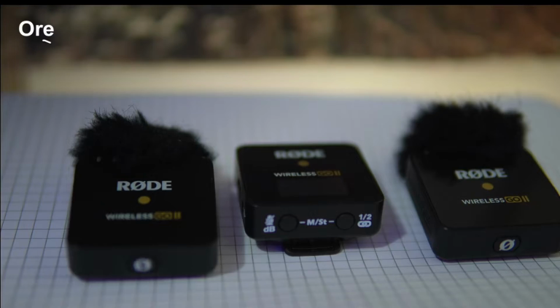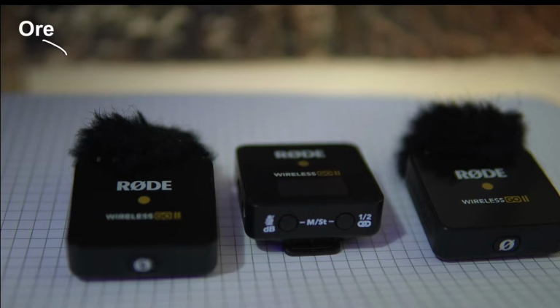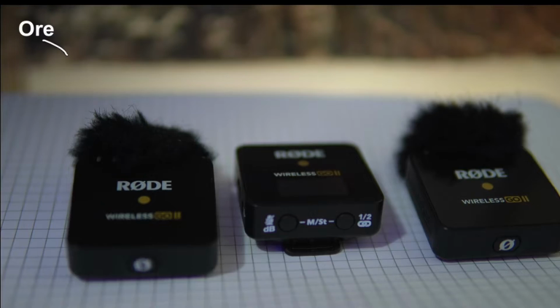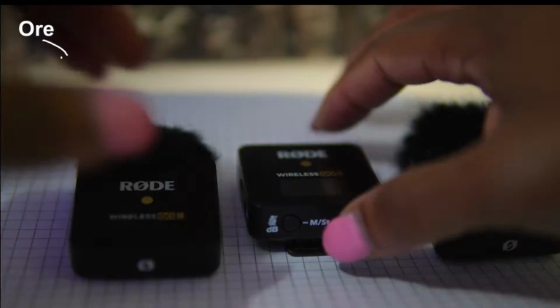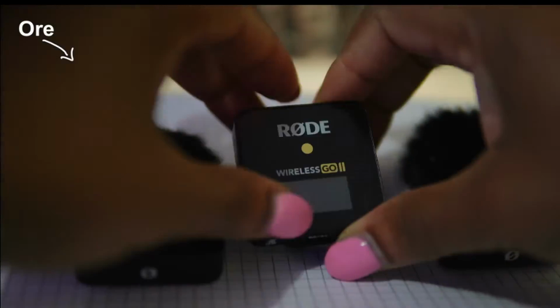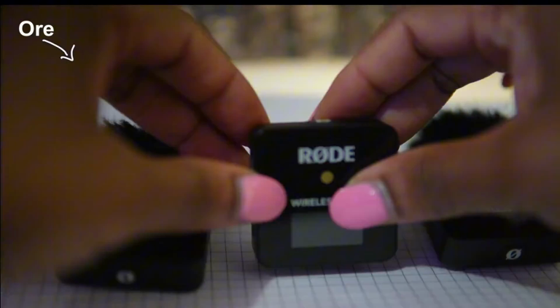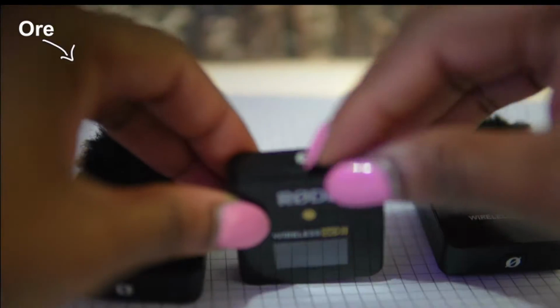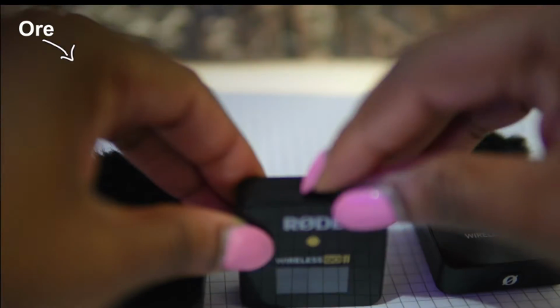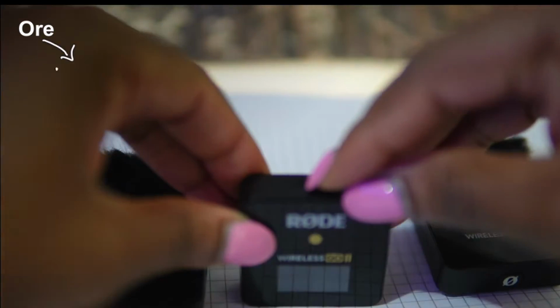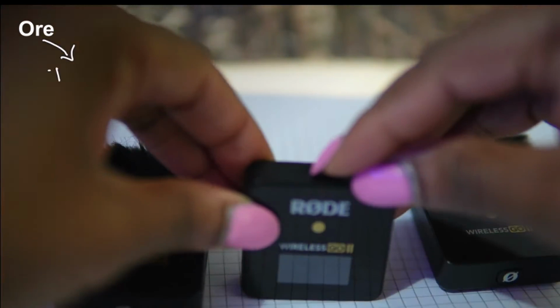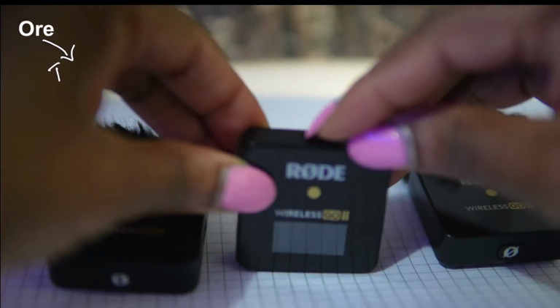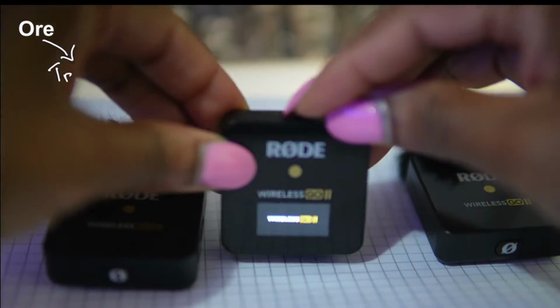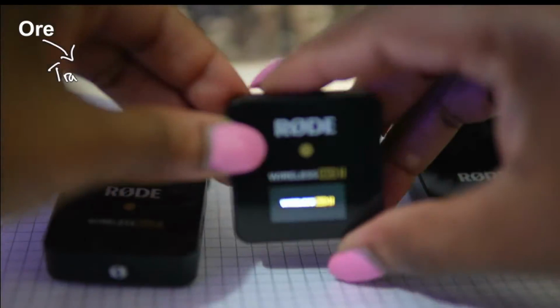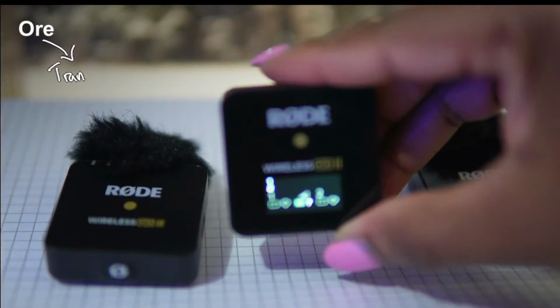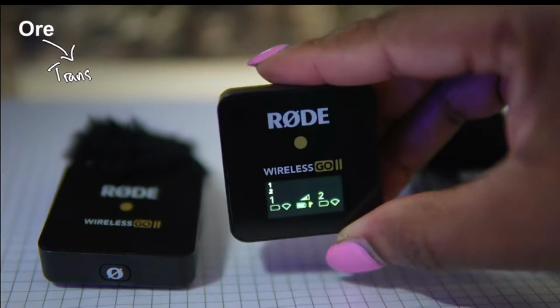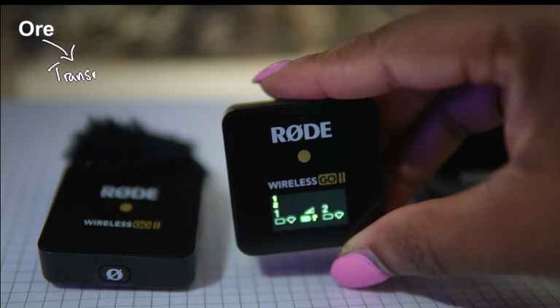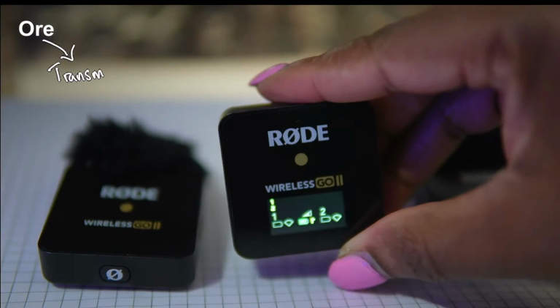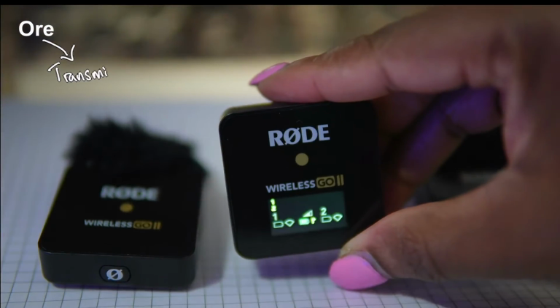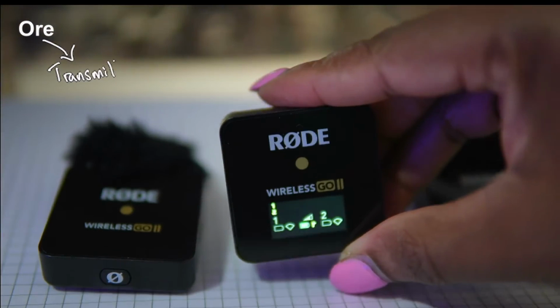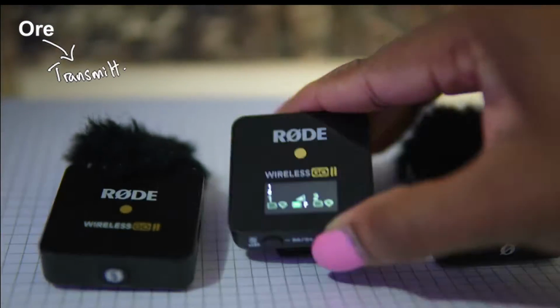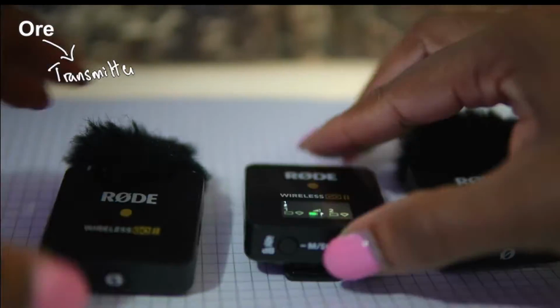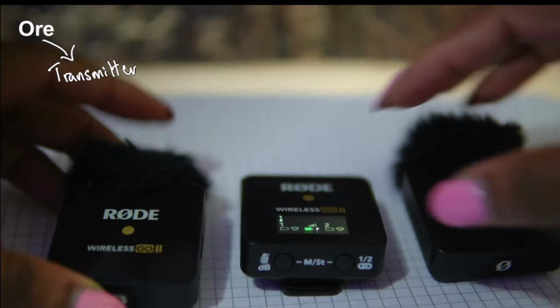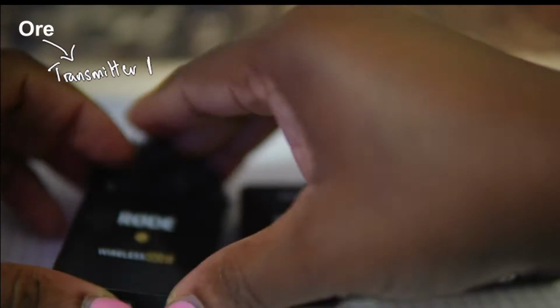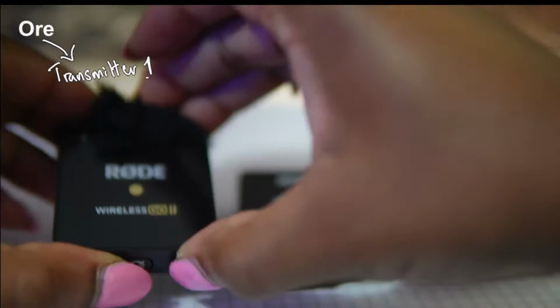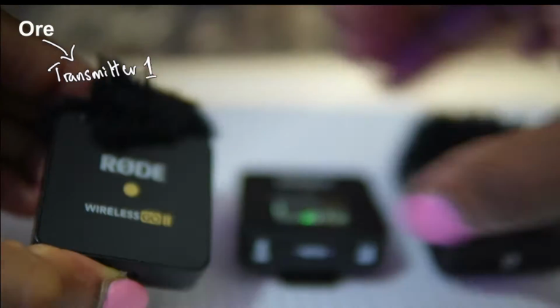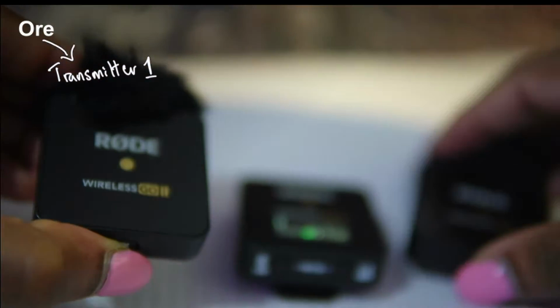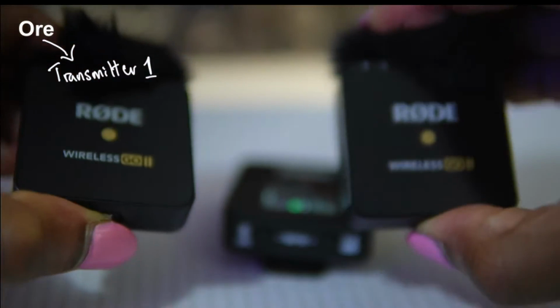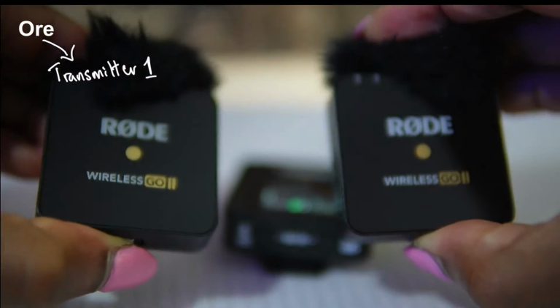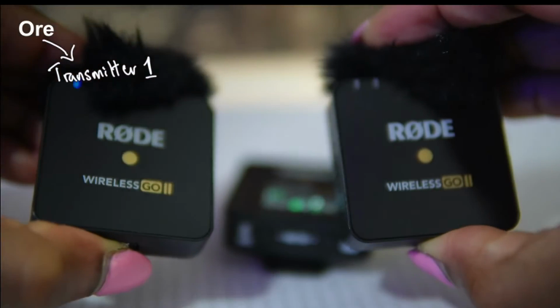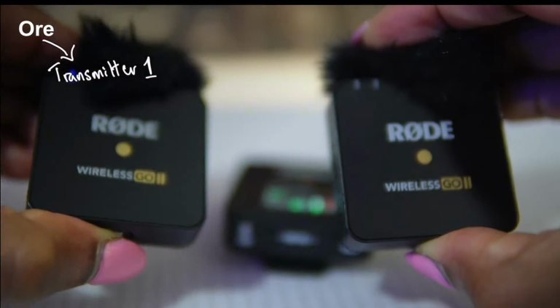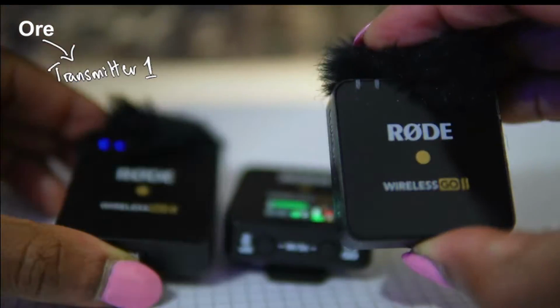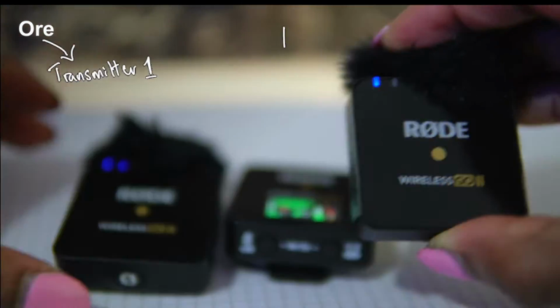So here we have the transmitters and the receivers. Let's switch them all on.